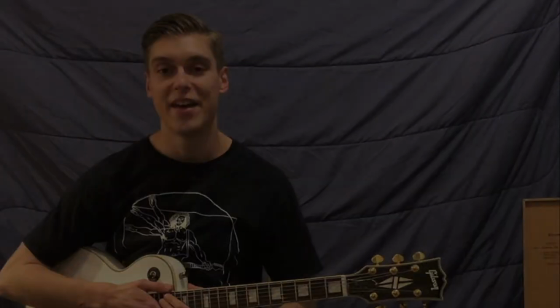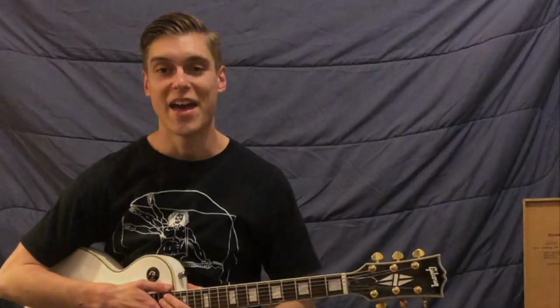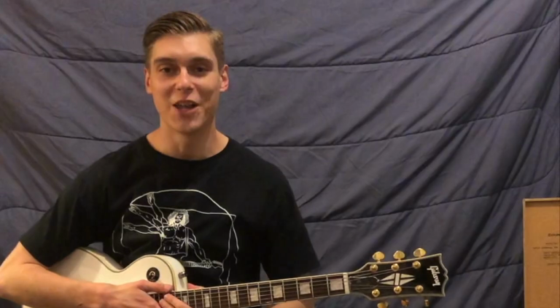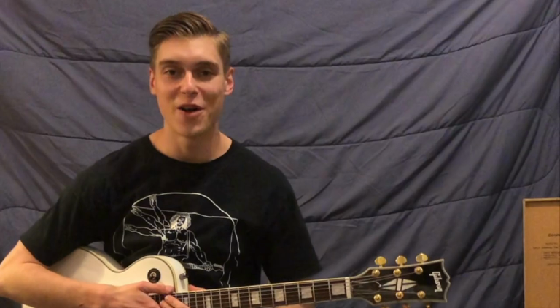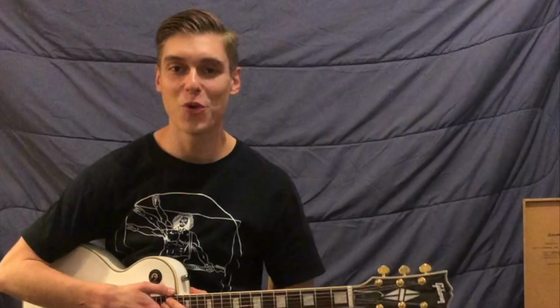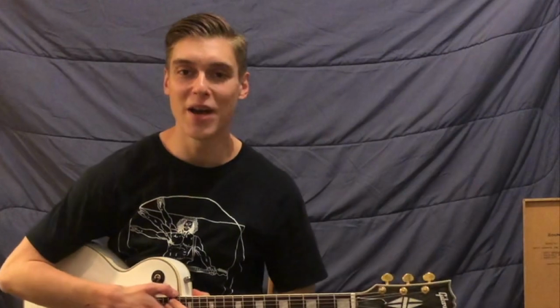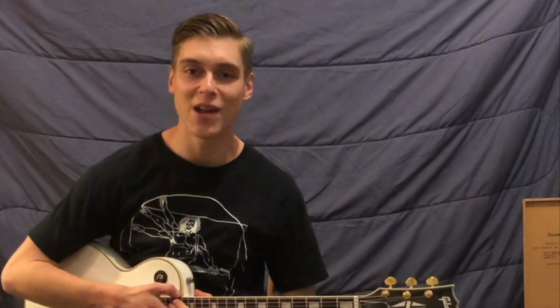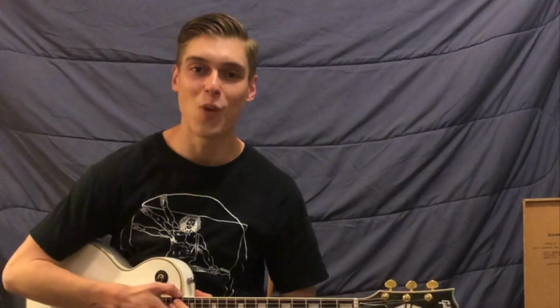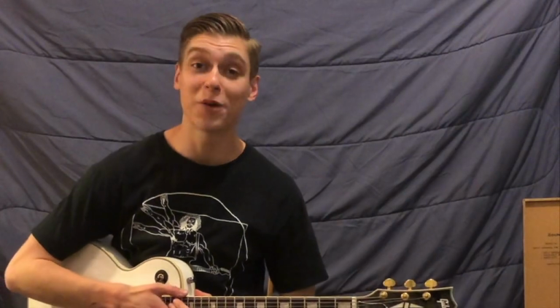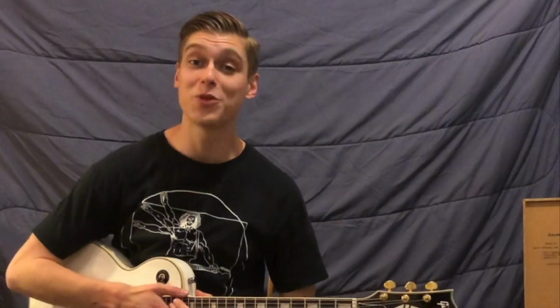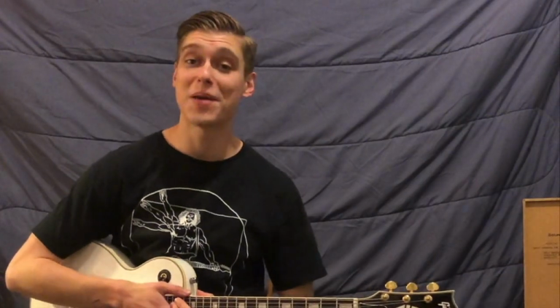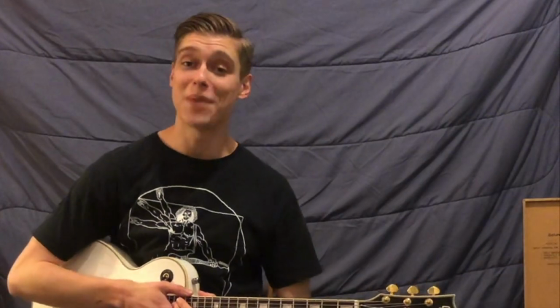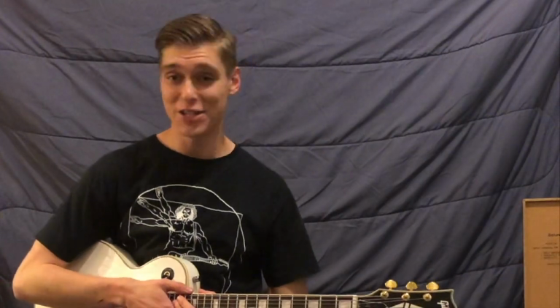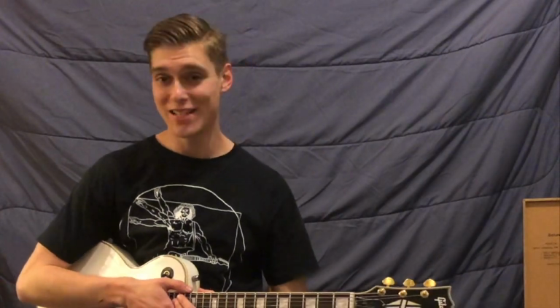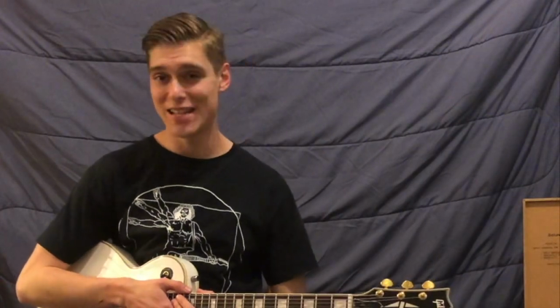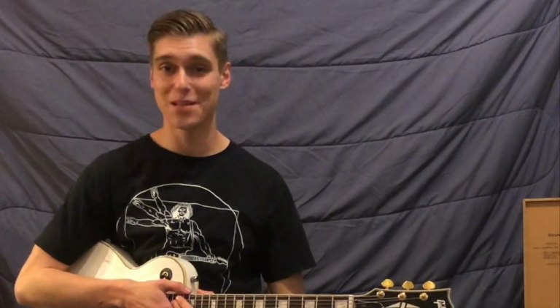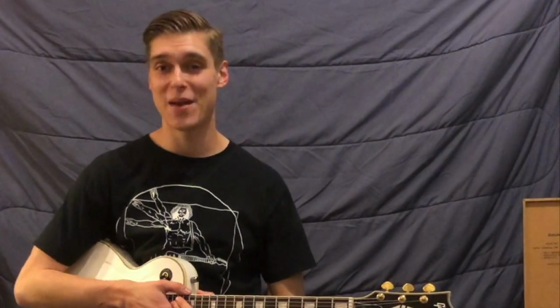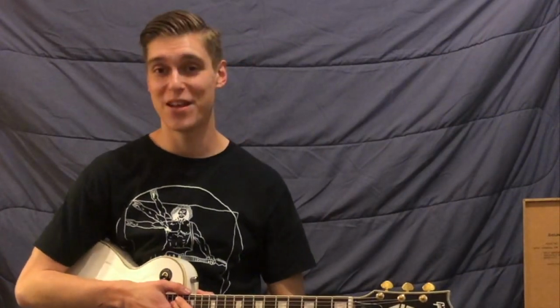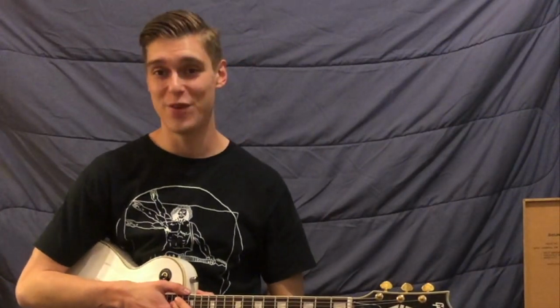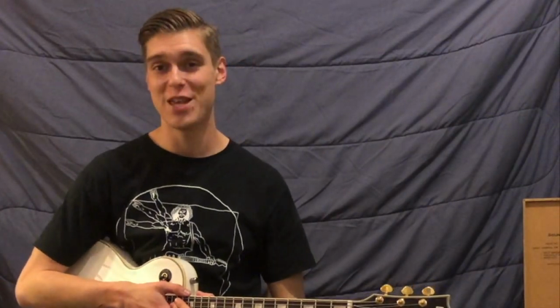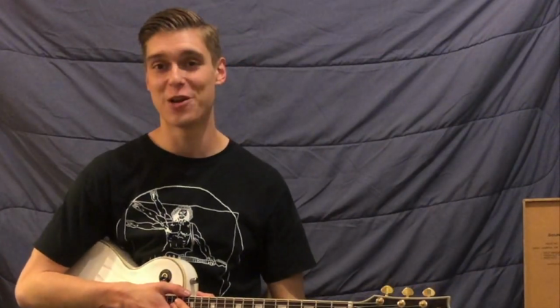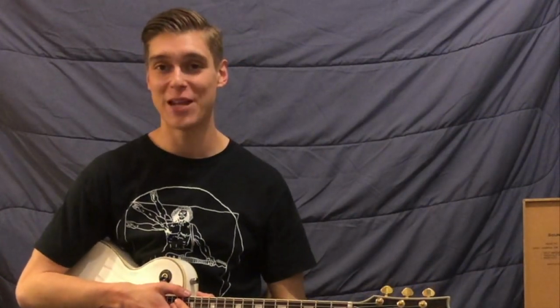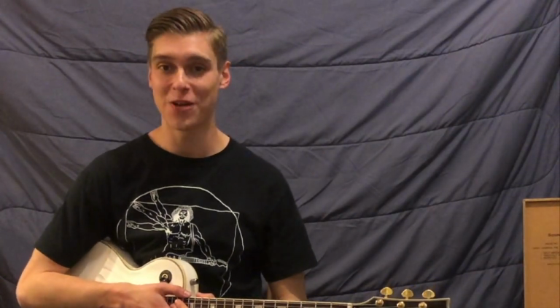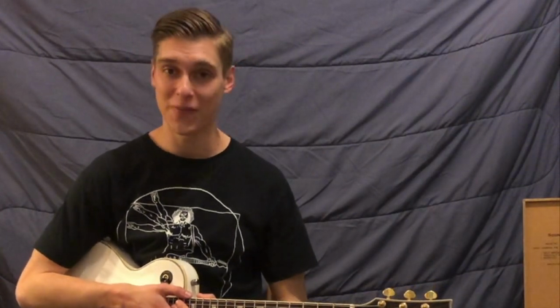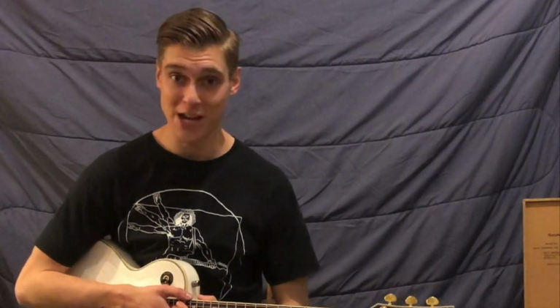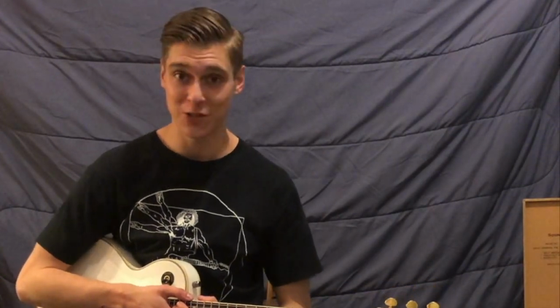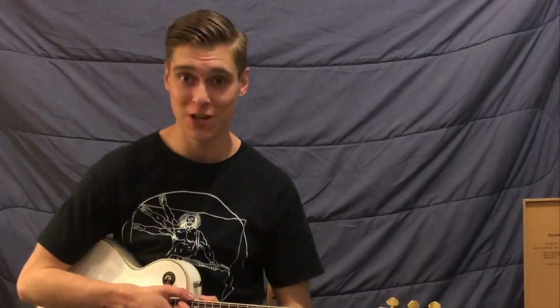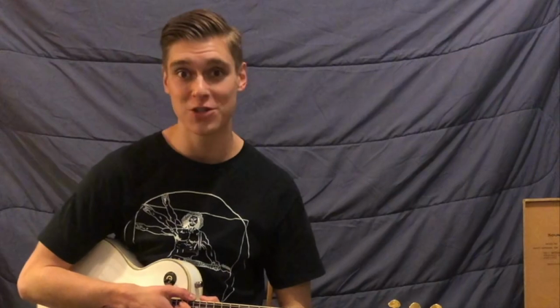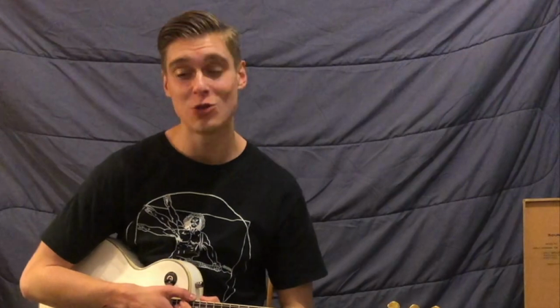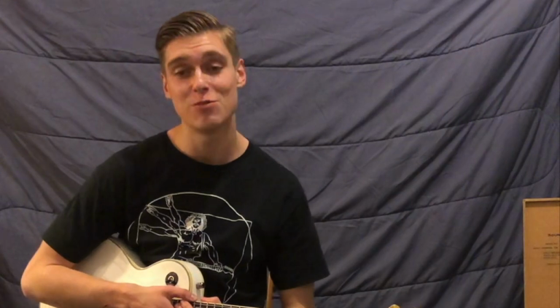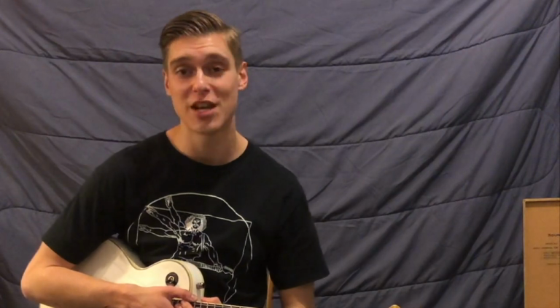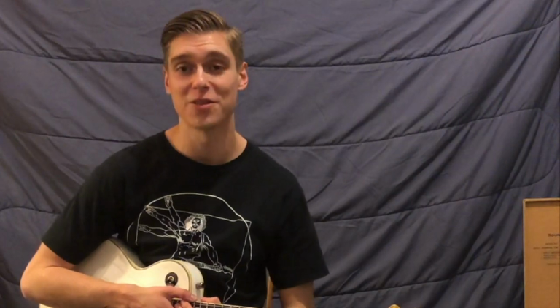Hello, everyone, and welcome to a much-anticipated video here on the Idle Guitars YouTube channel.